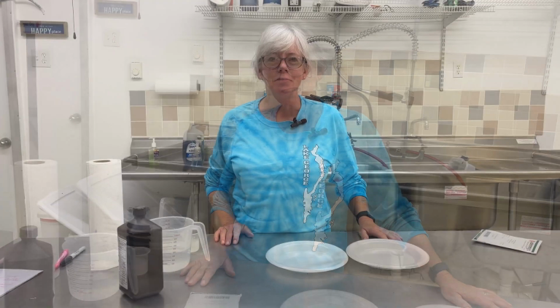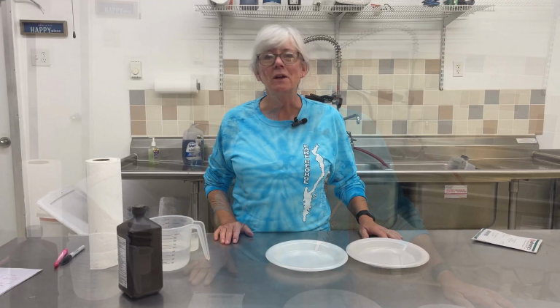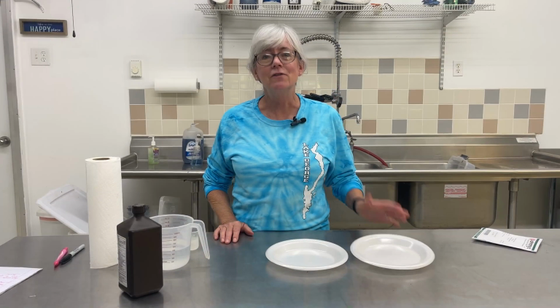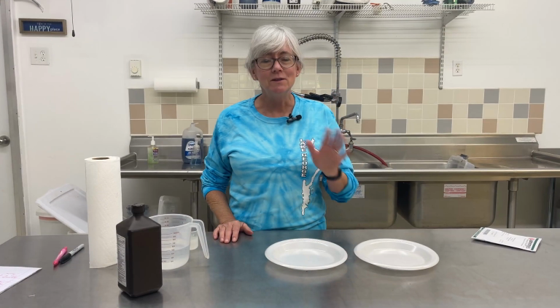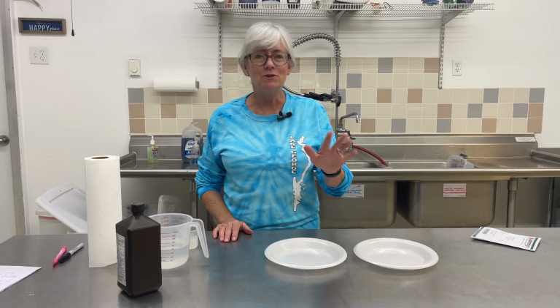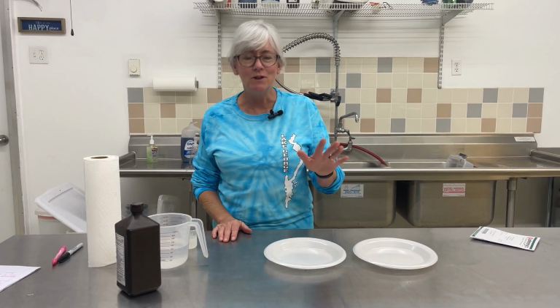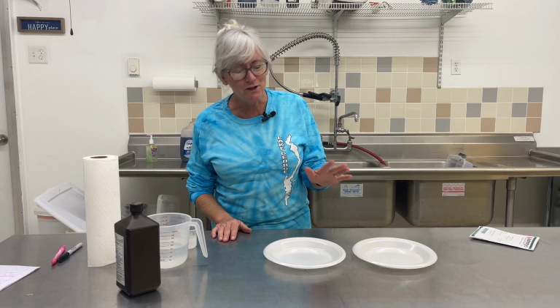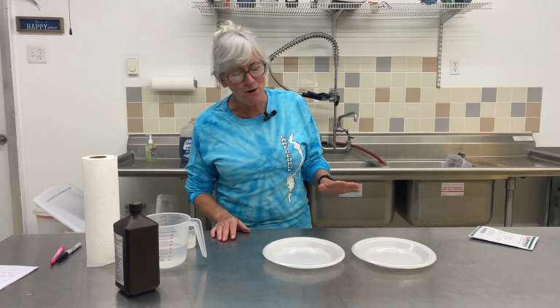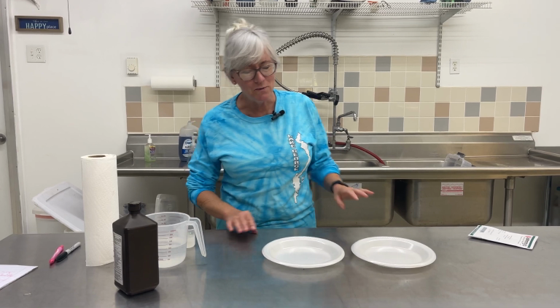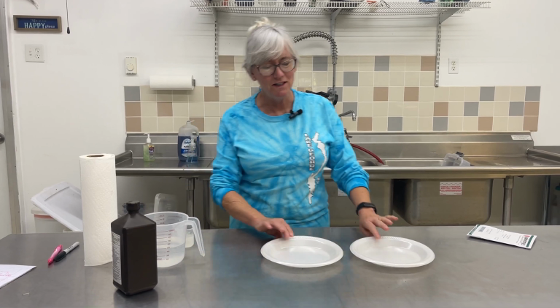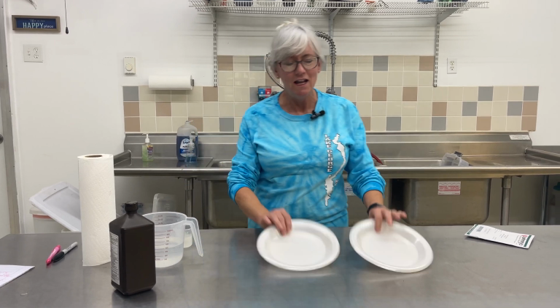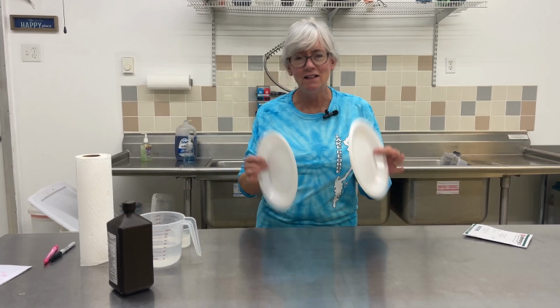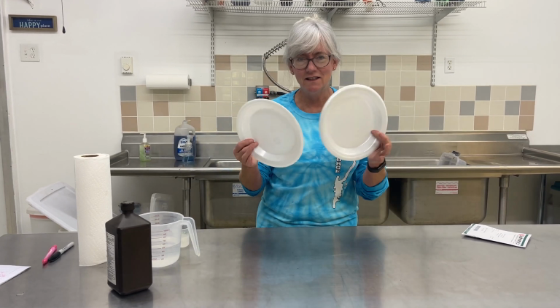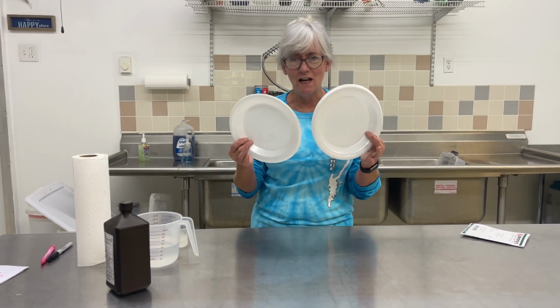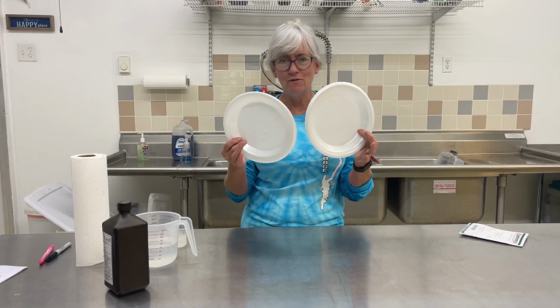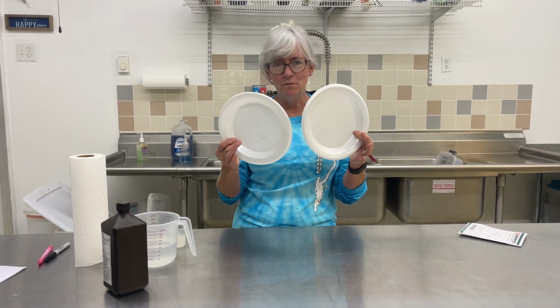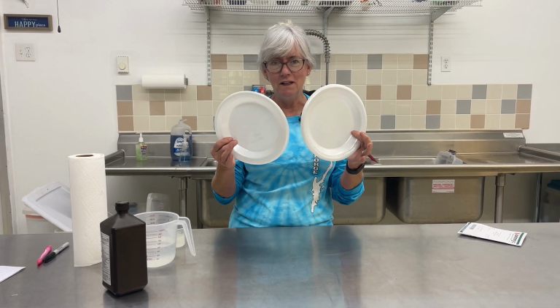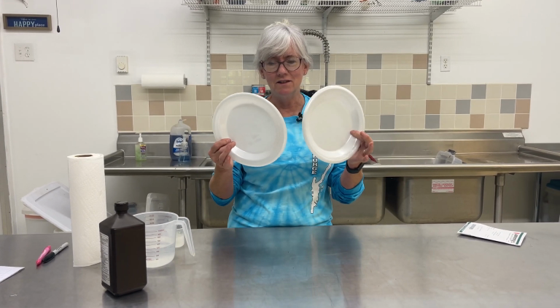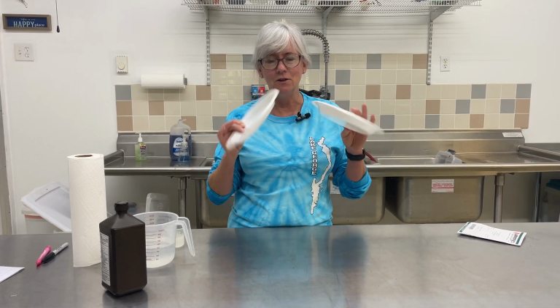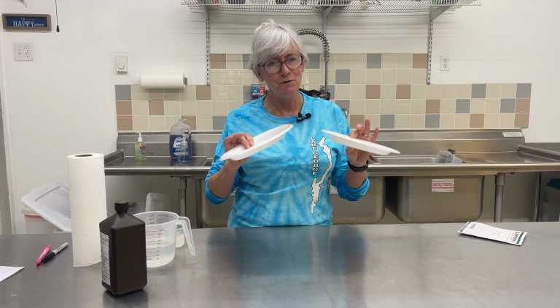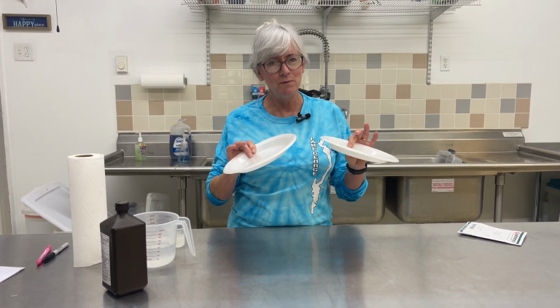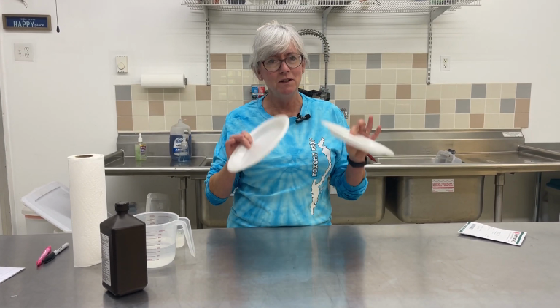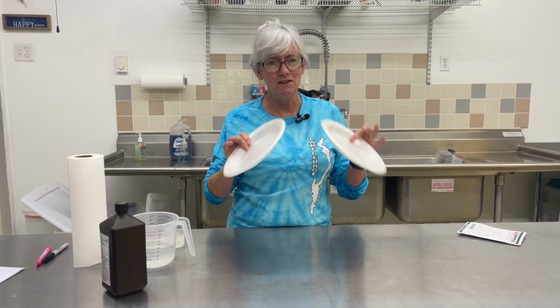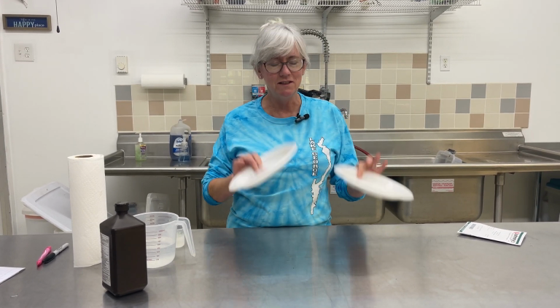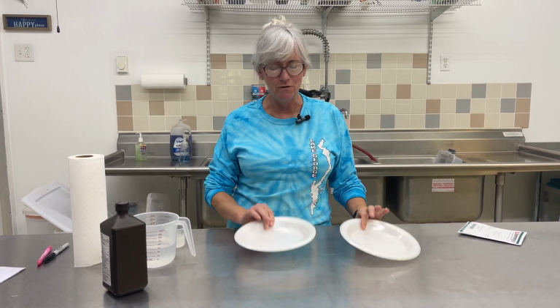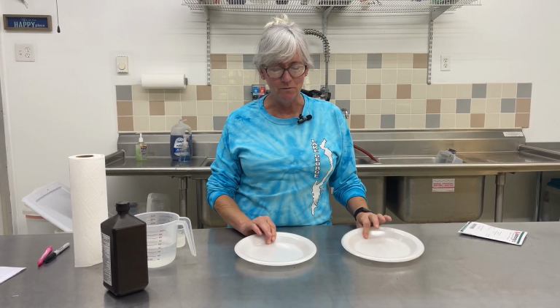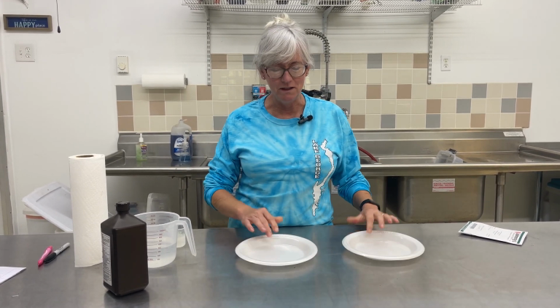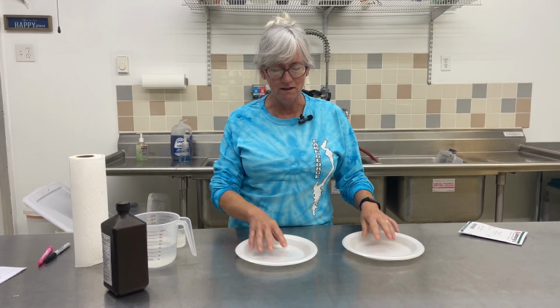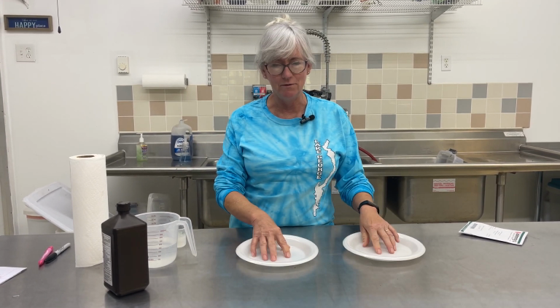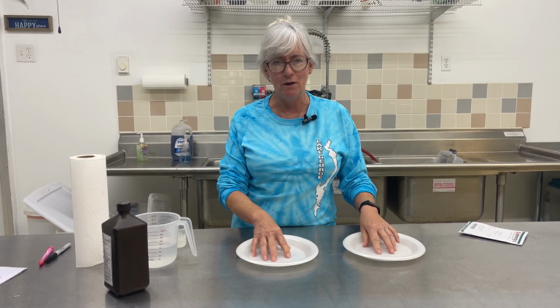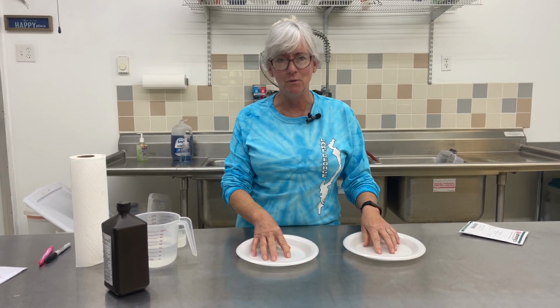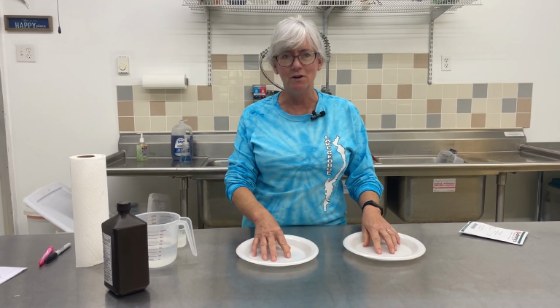I forgot to mention one other component and that's the styrofoam plates. Don't use paper plates — you need styrofoam plates because they repel the water.